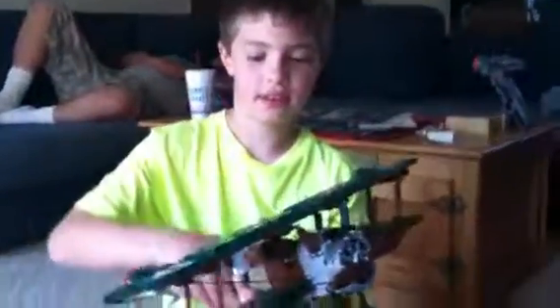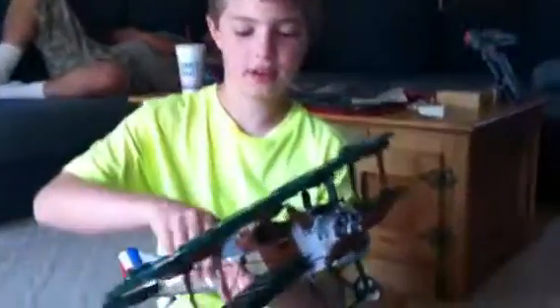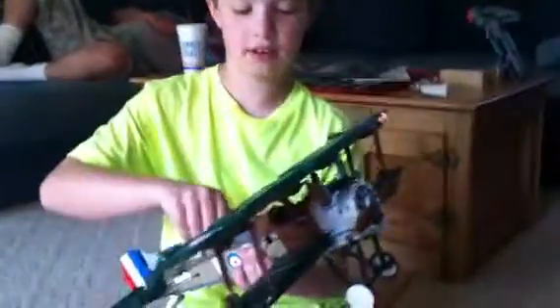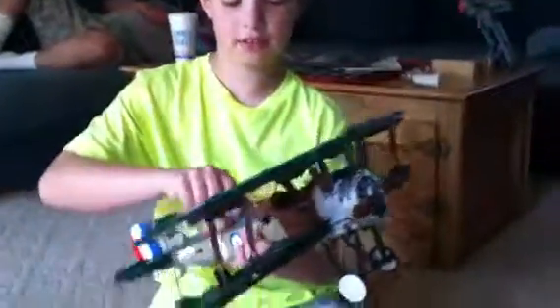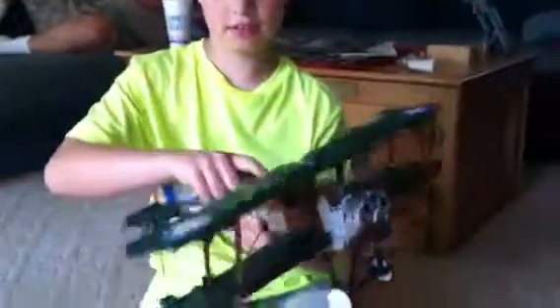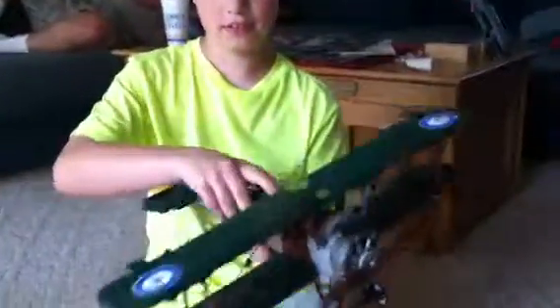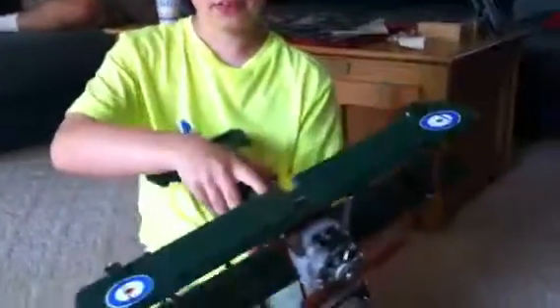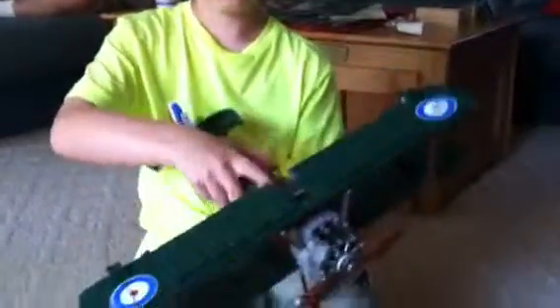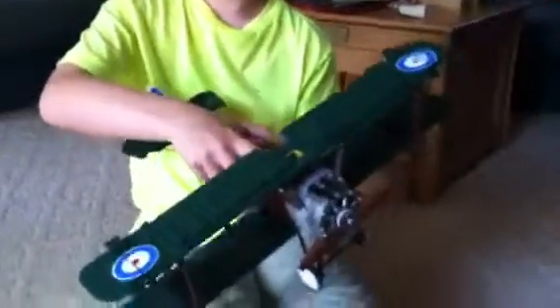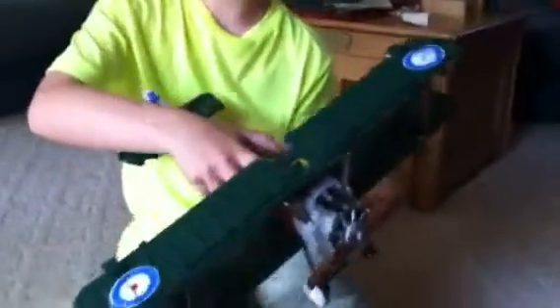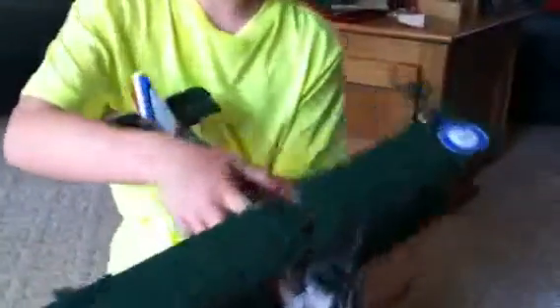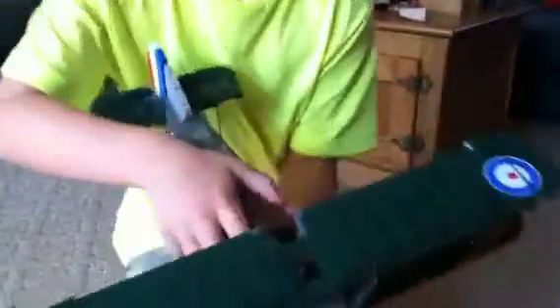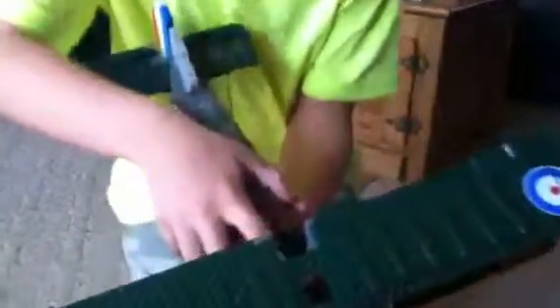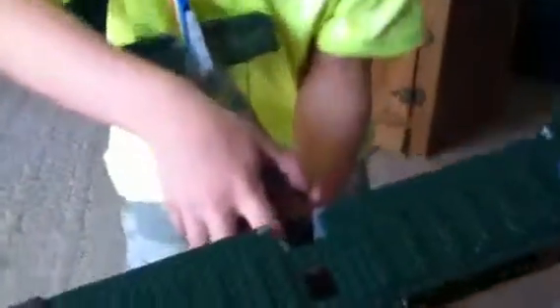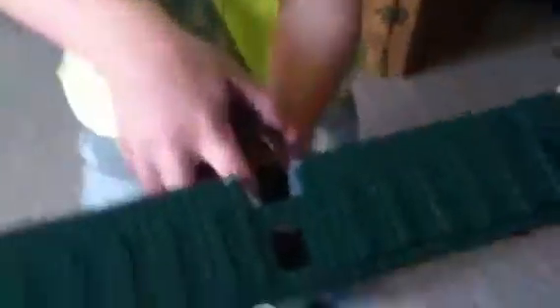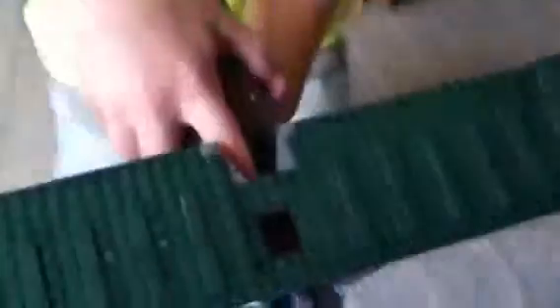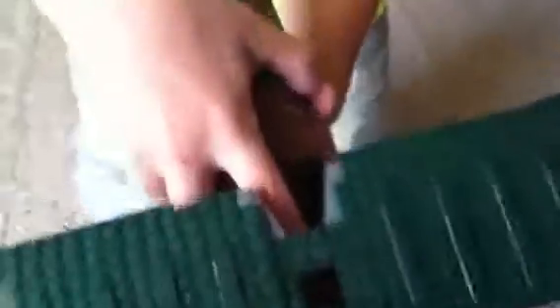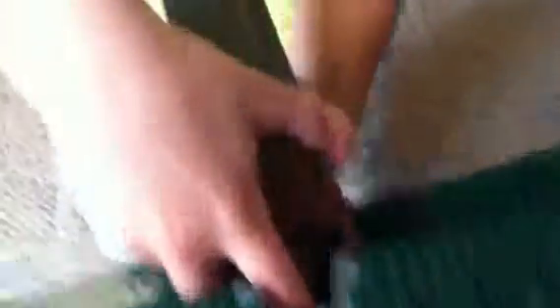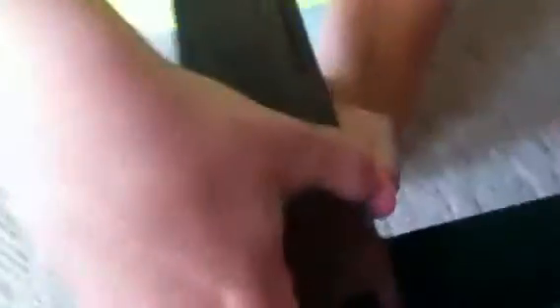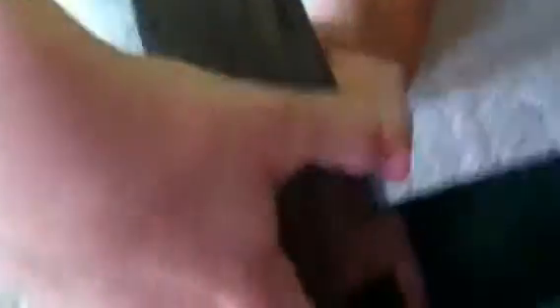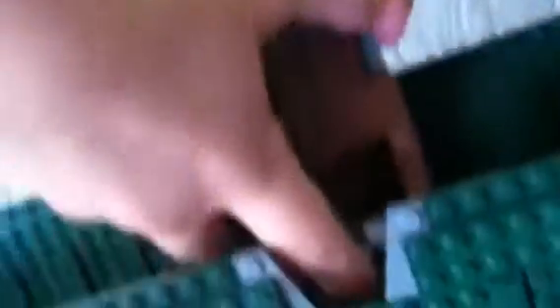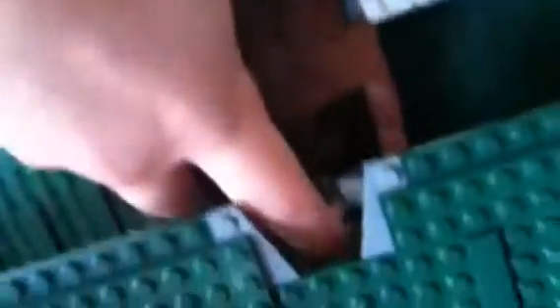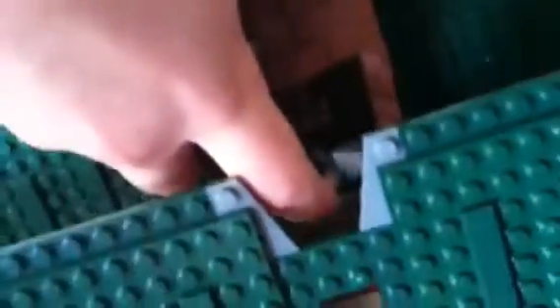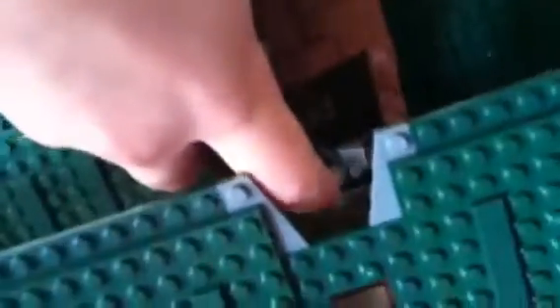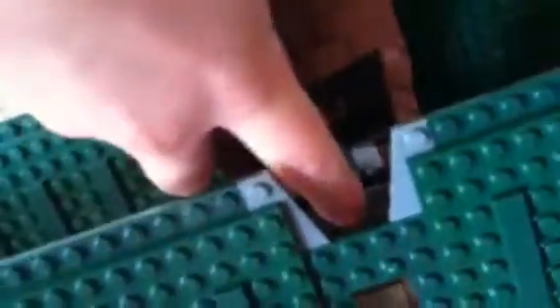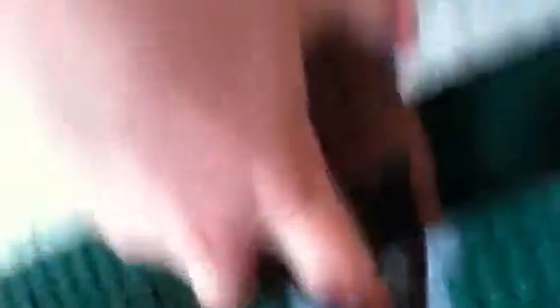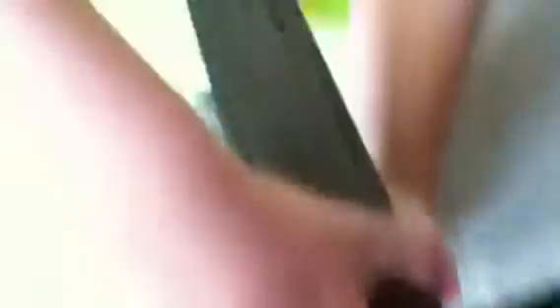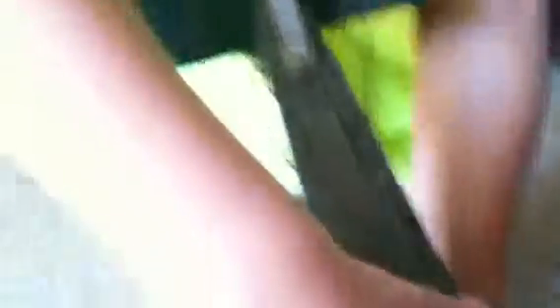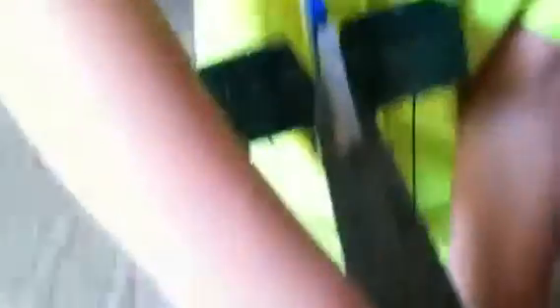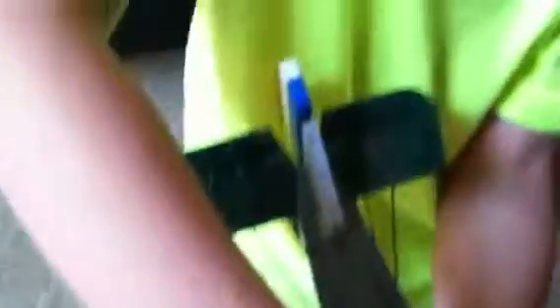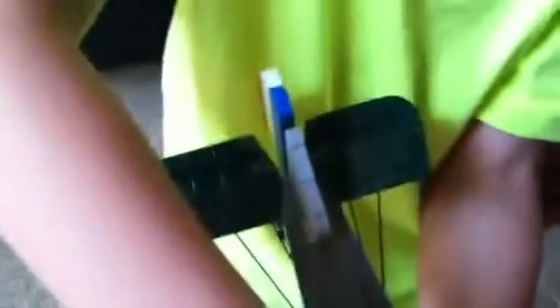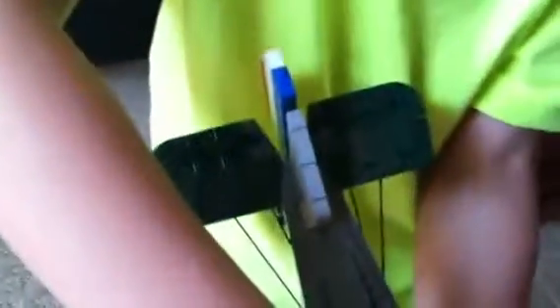Here he is. Now if you see there's a joystick in here. If you pull that, it'll pull the back.